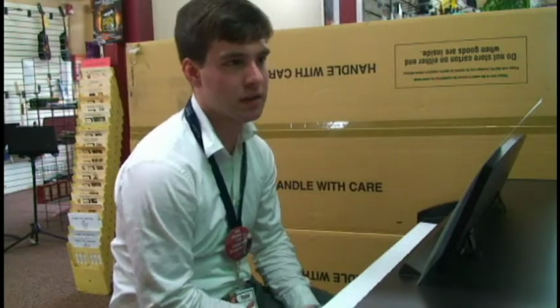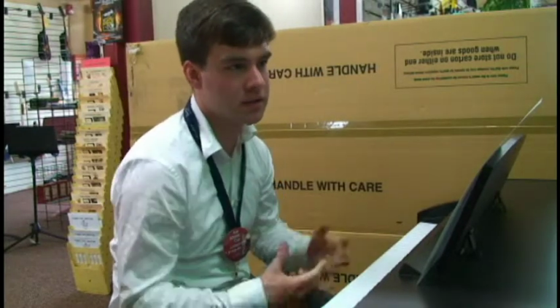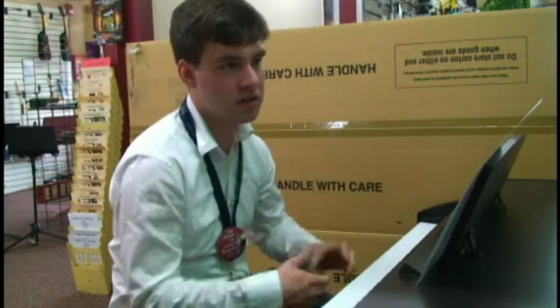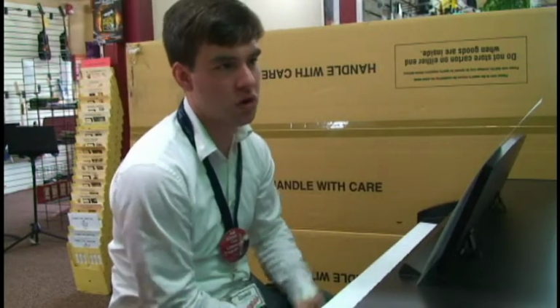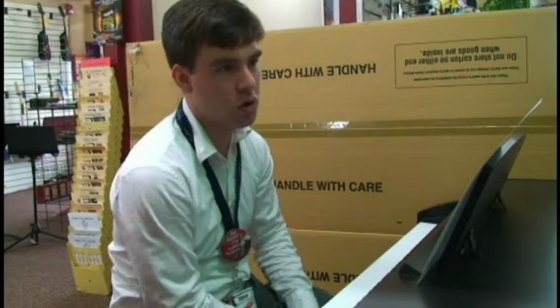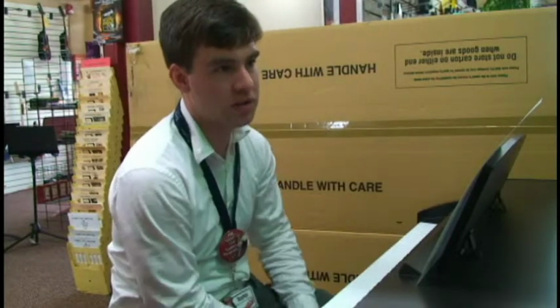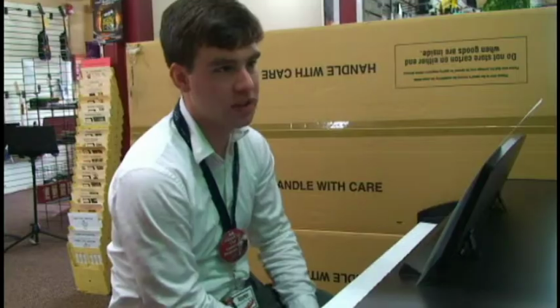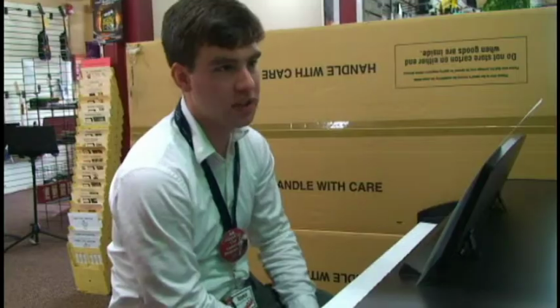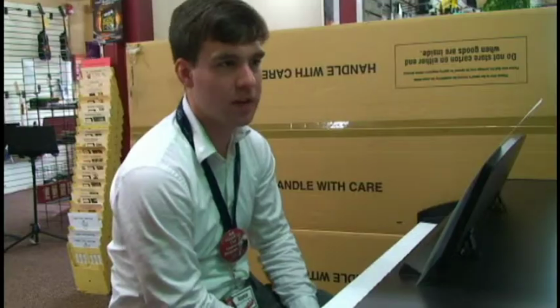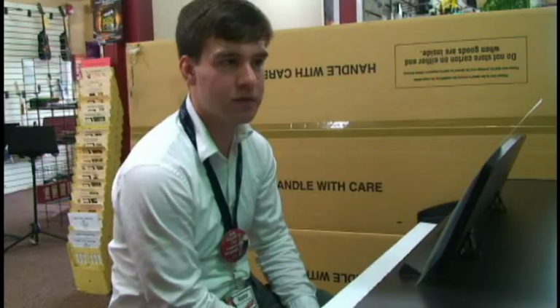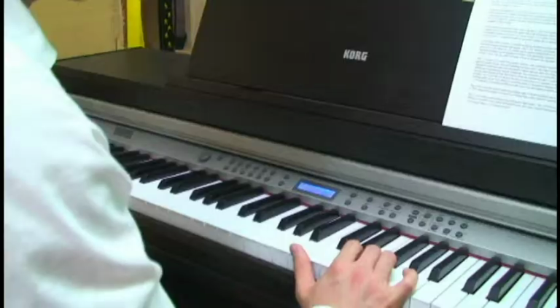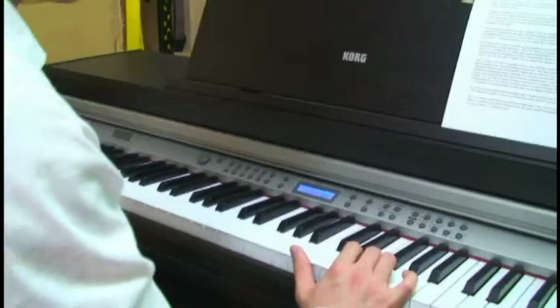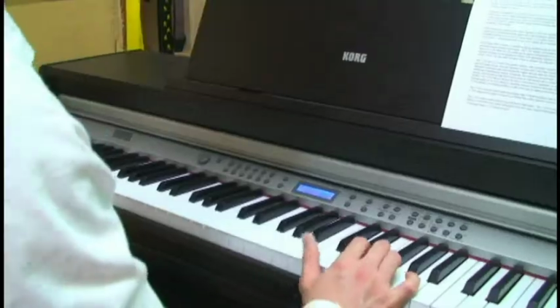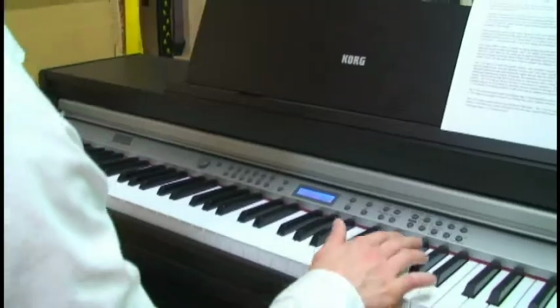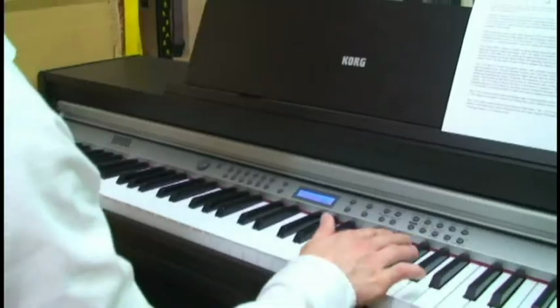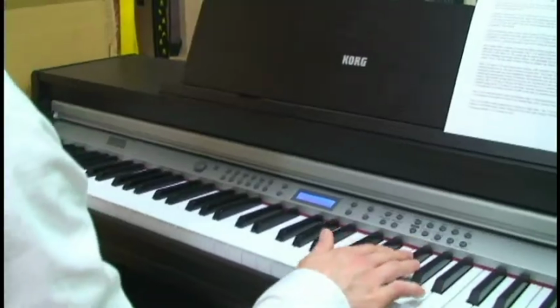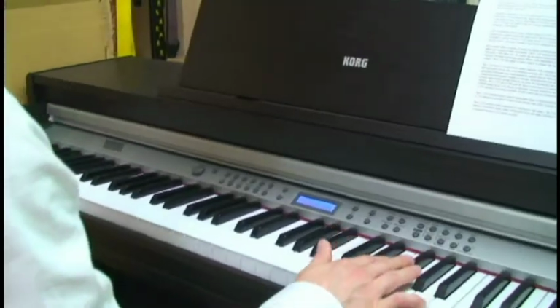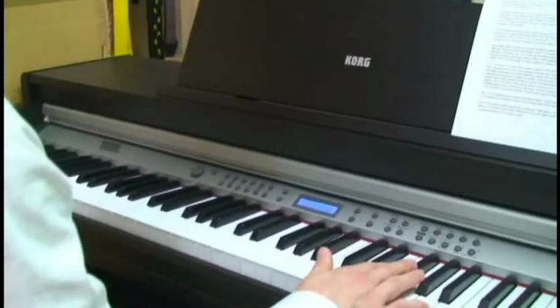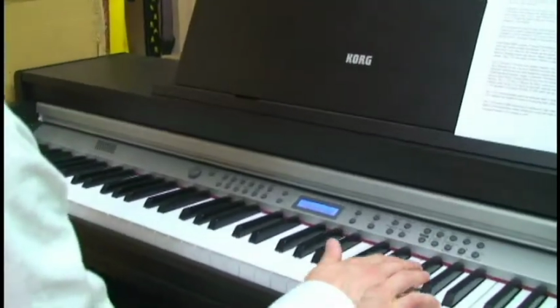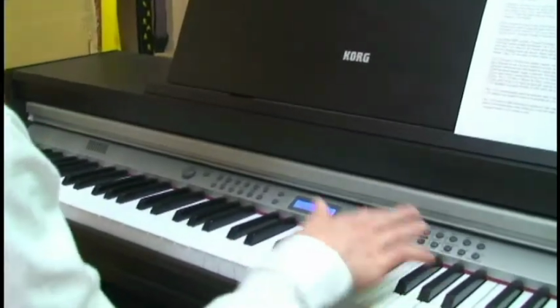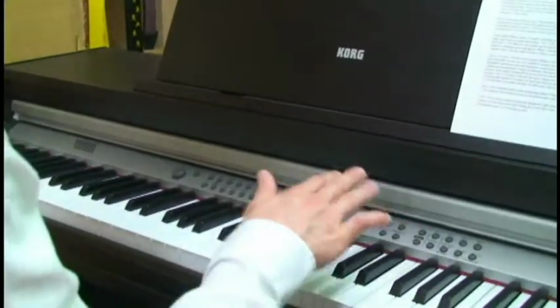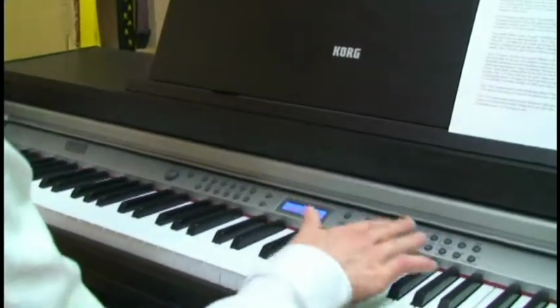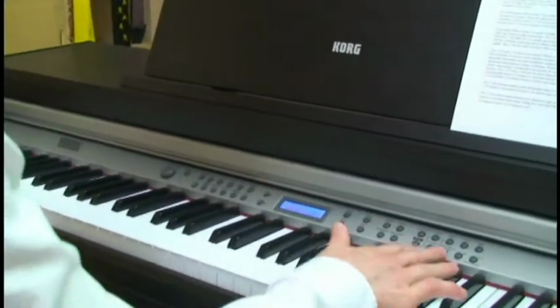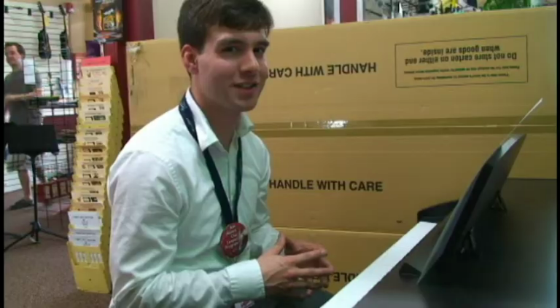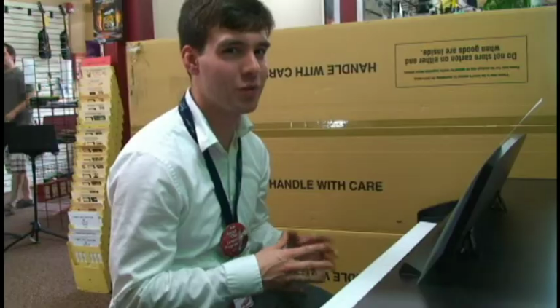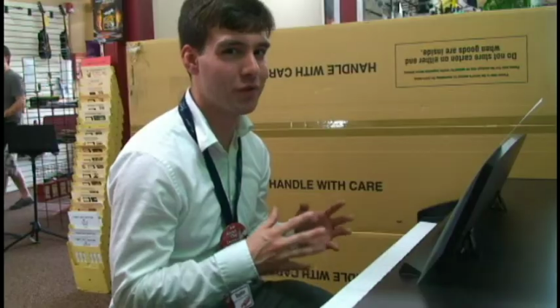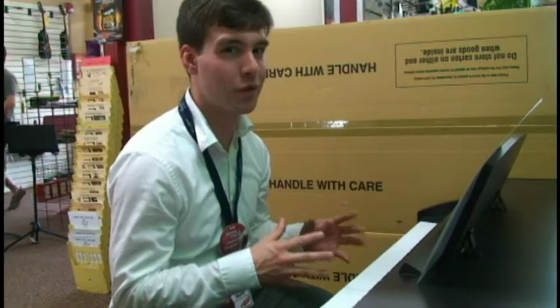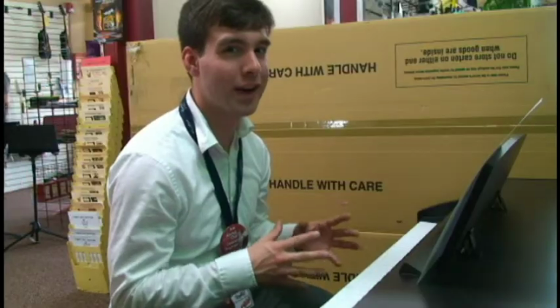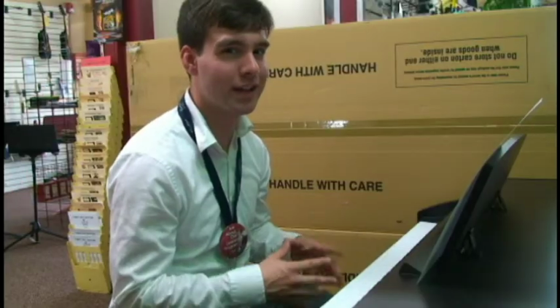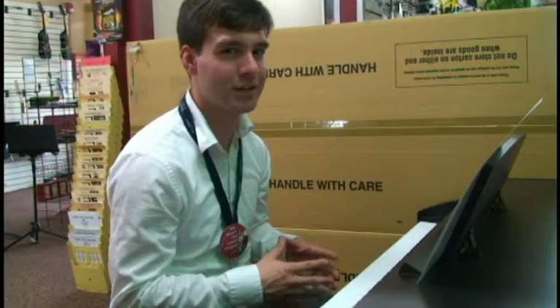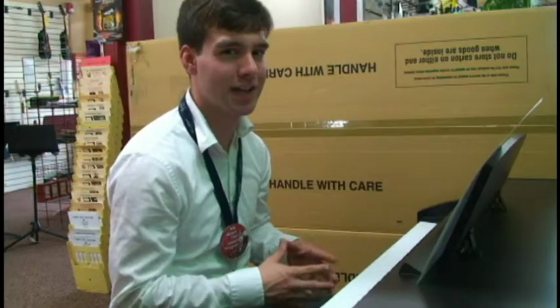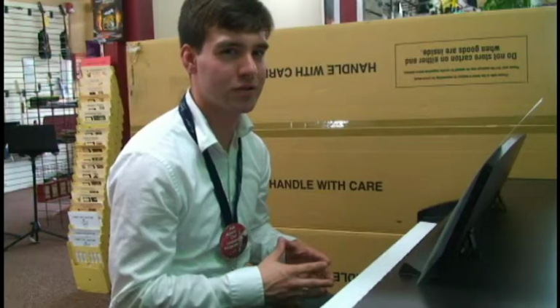This is the Korg C520. This keyboard has many different functions with a variety of sounds.